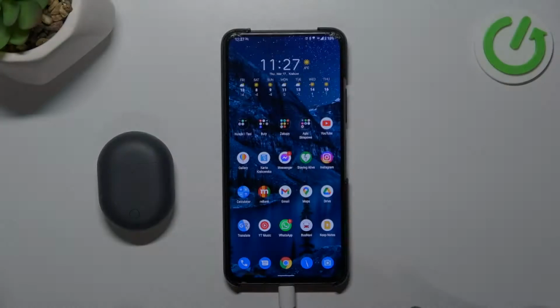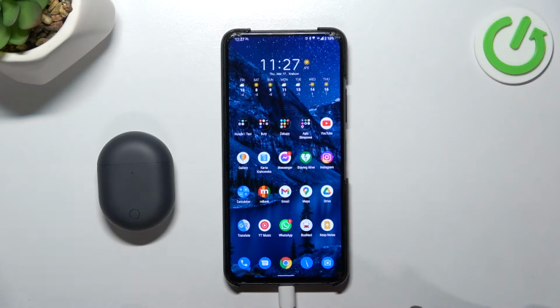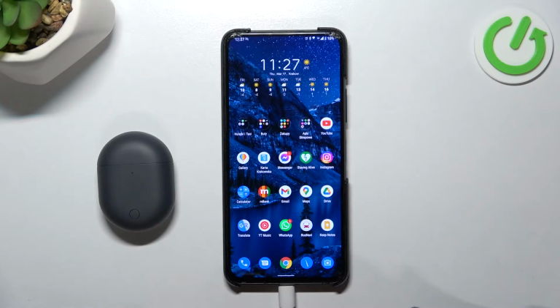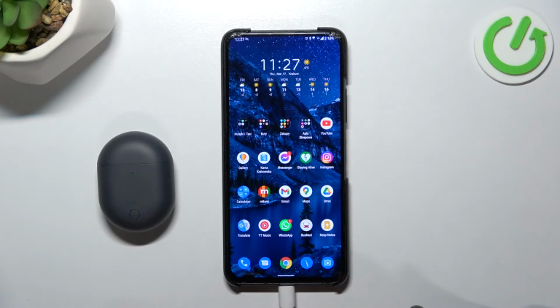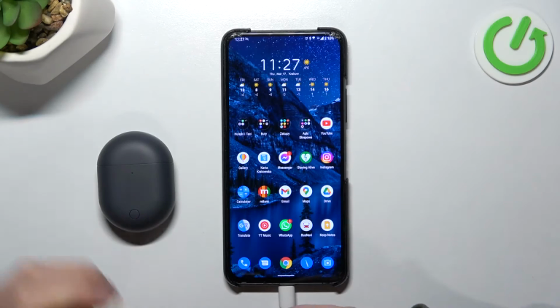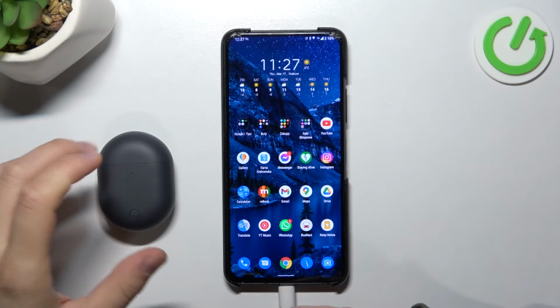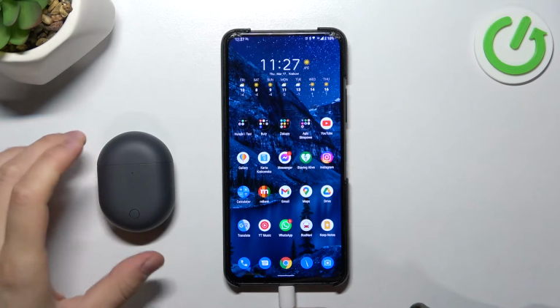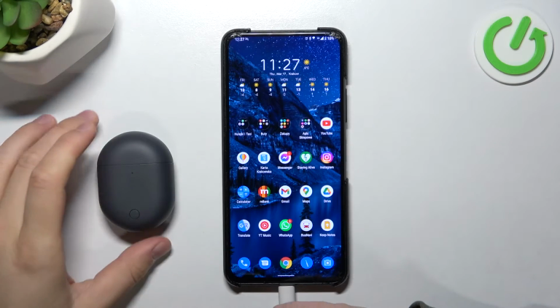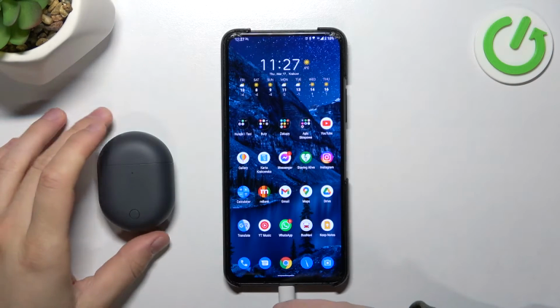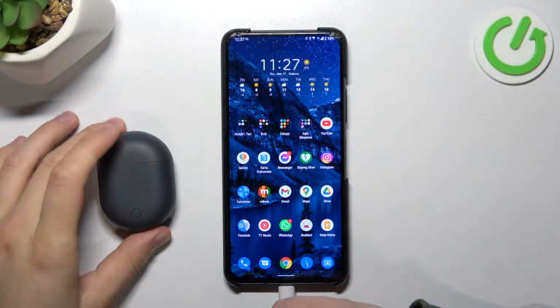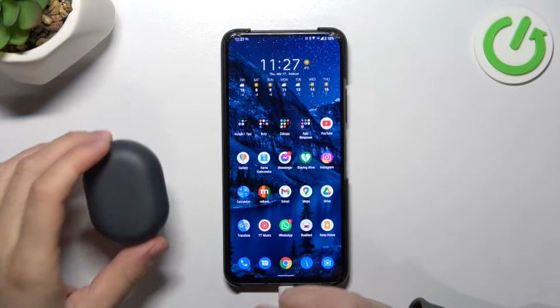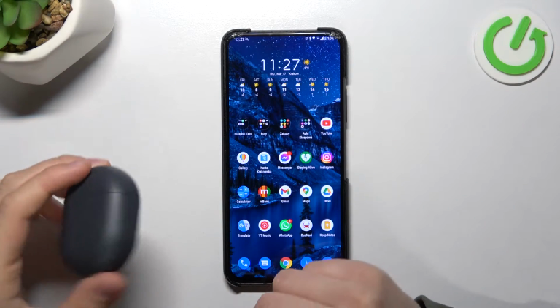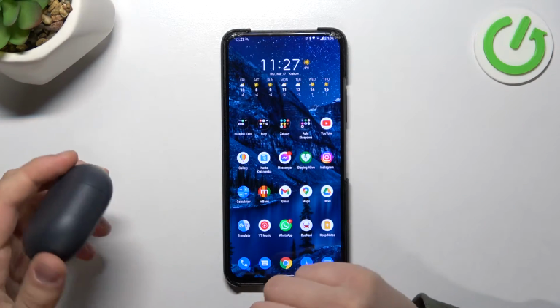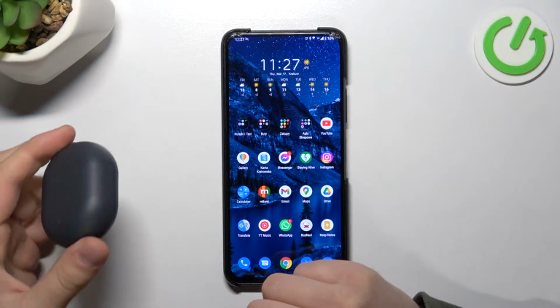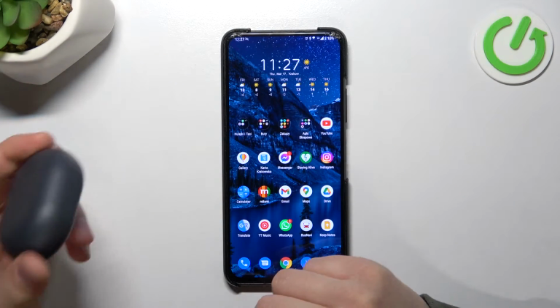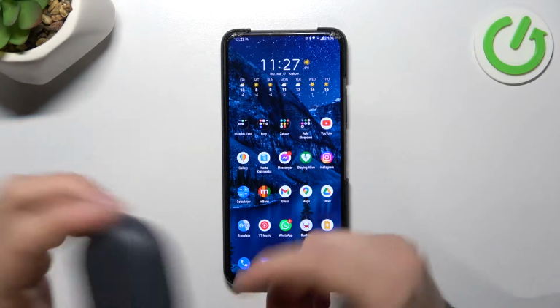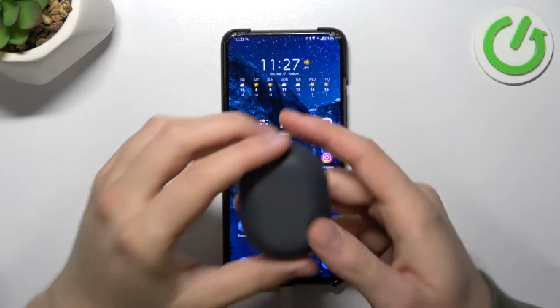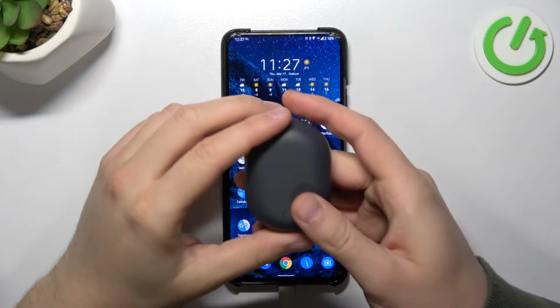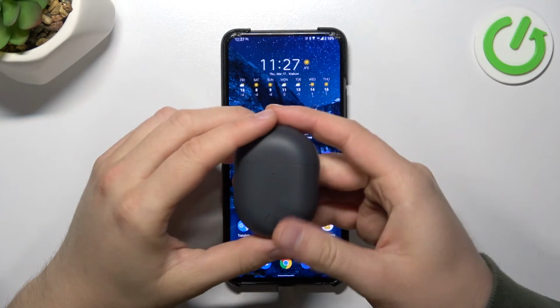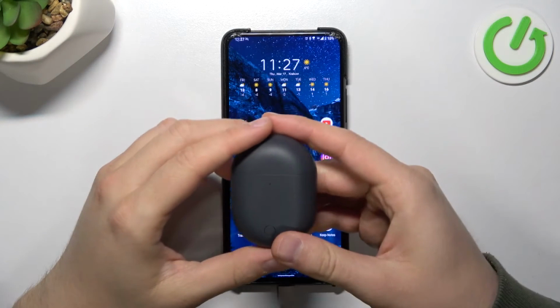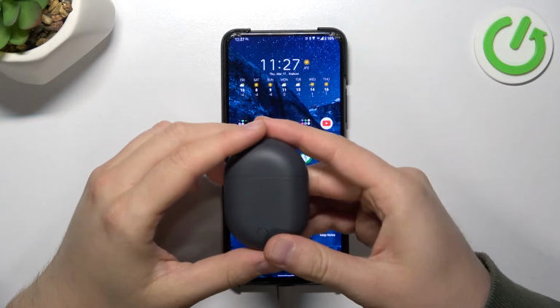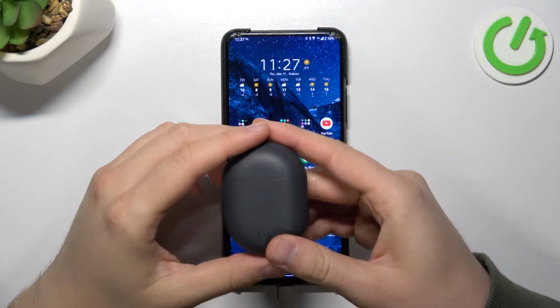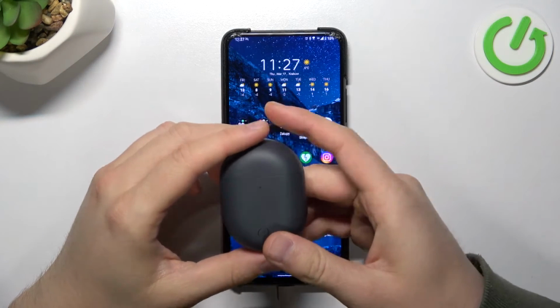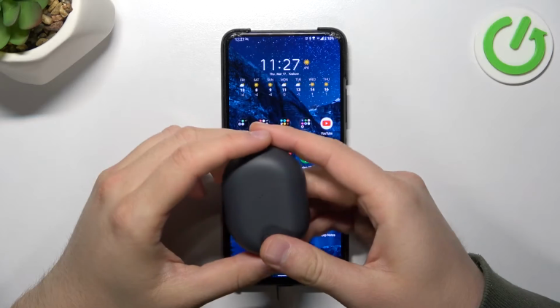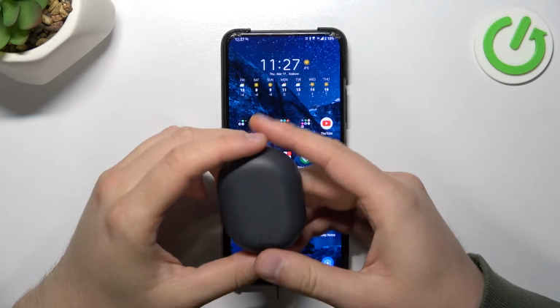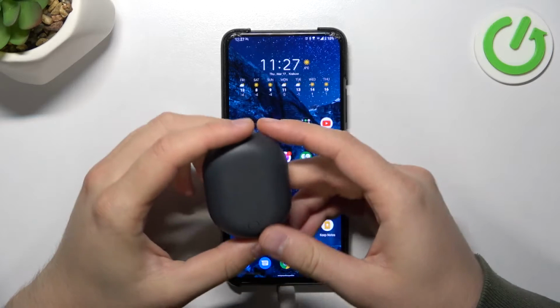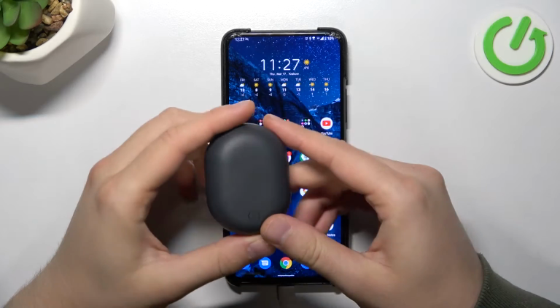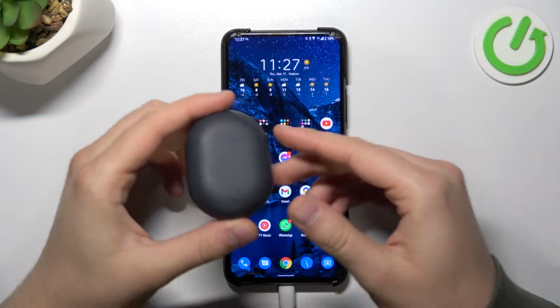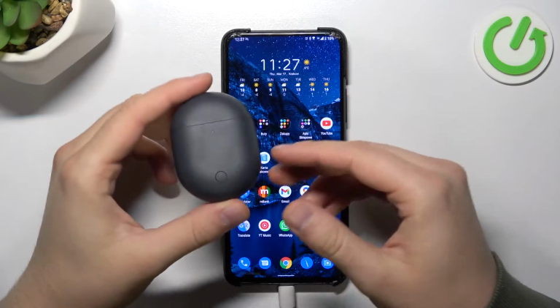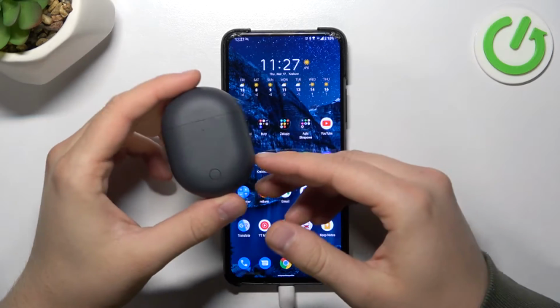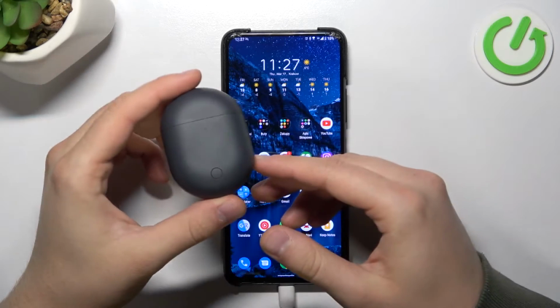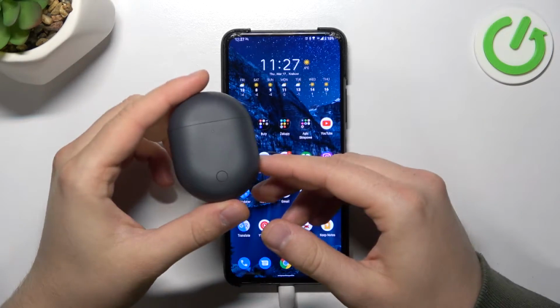Welcome. Today I am with Redmi Buds 3 Pro and I want to show you how you can connect them to your Android smartphone.